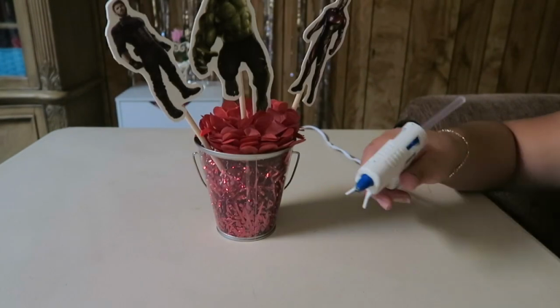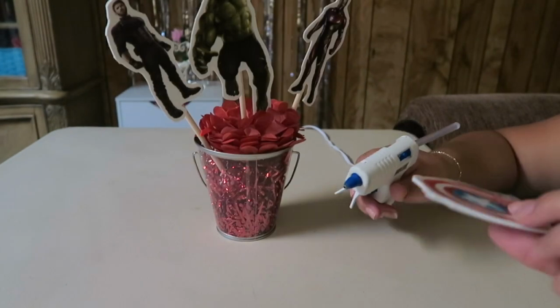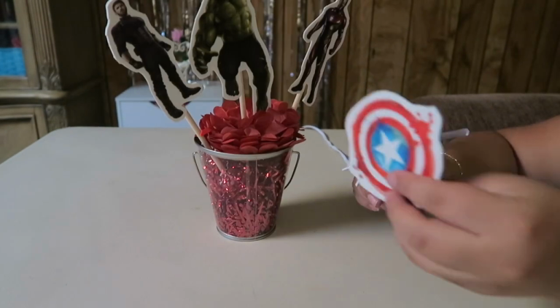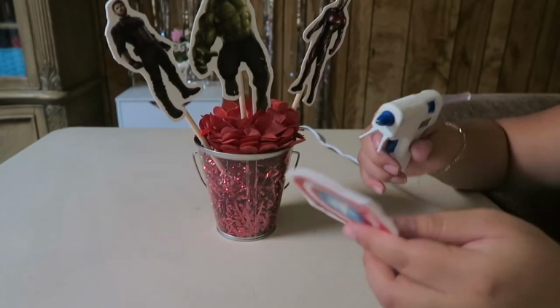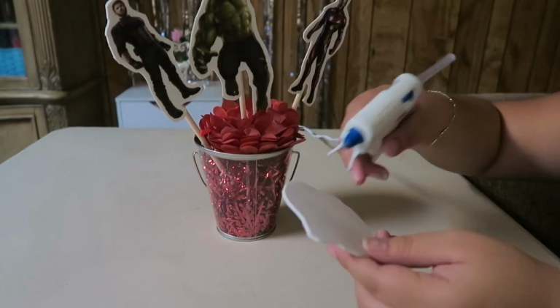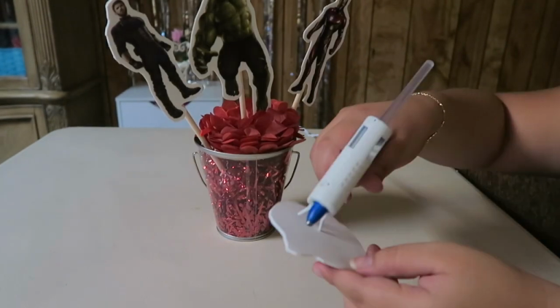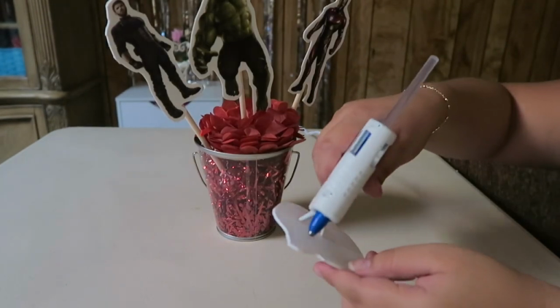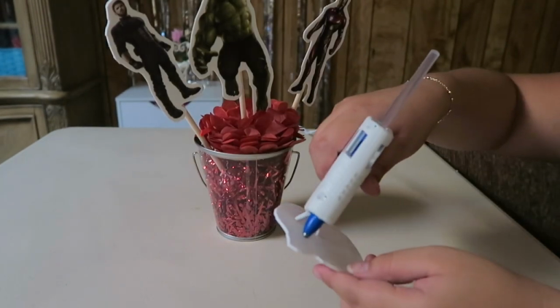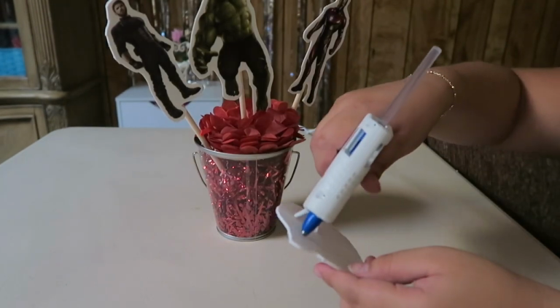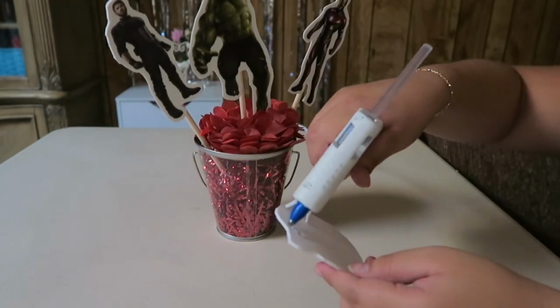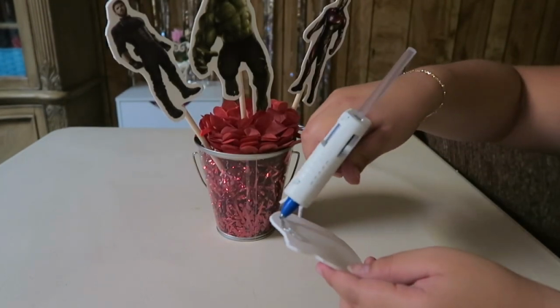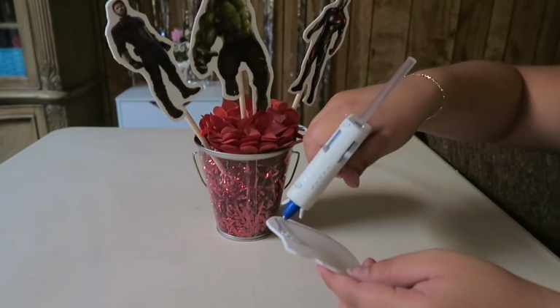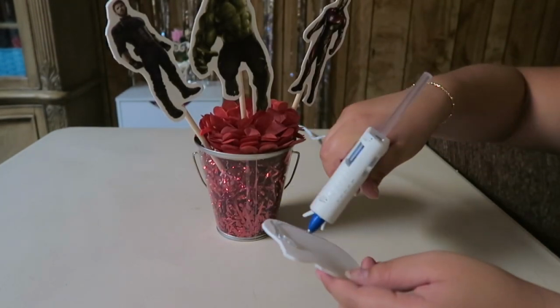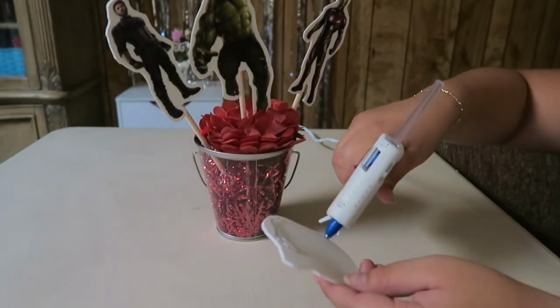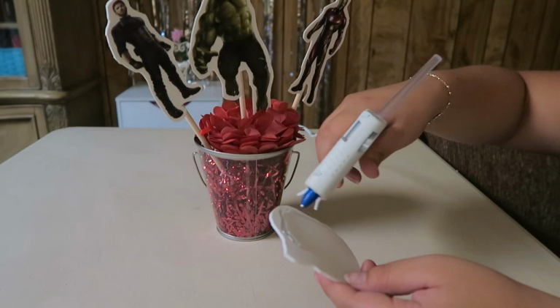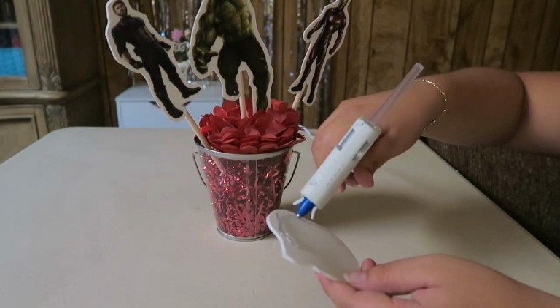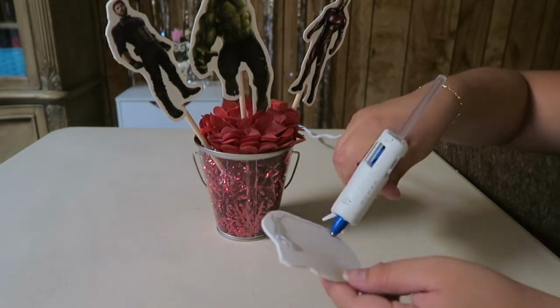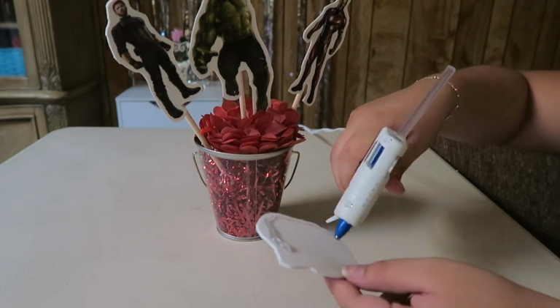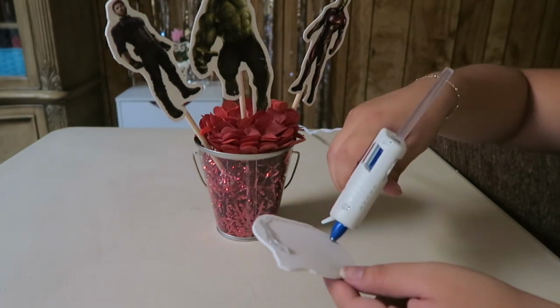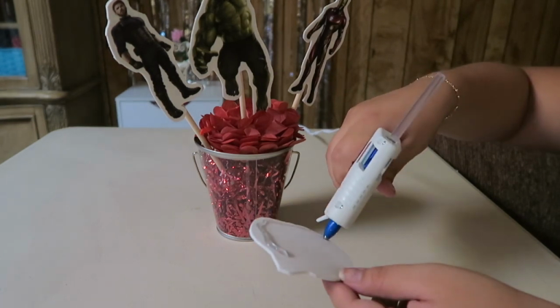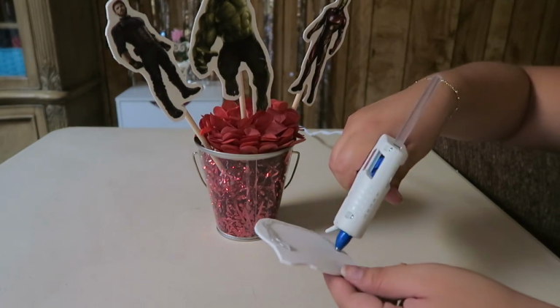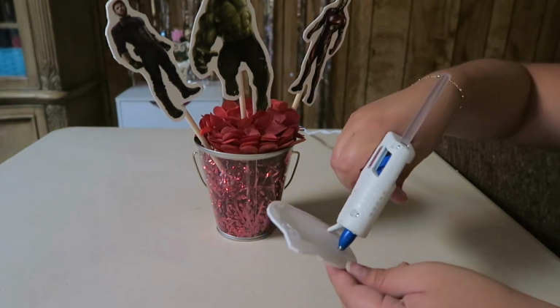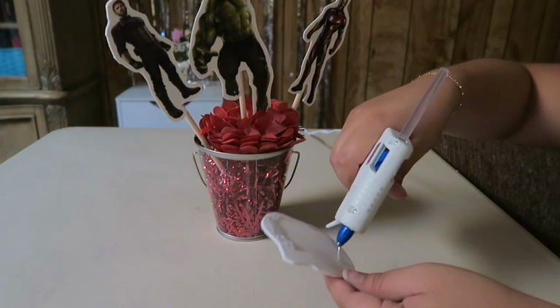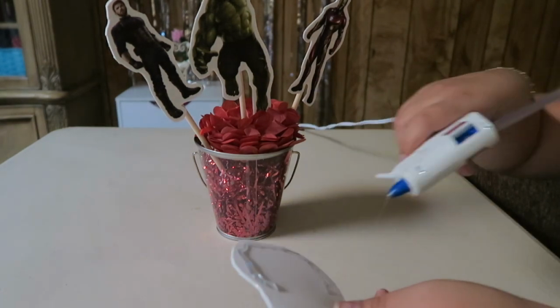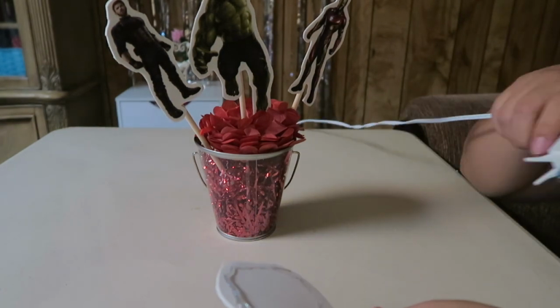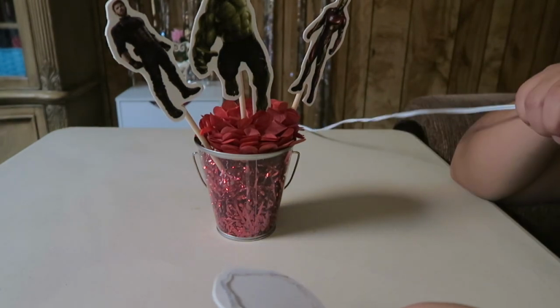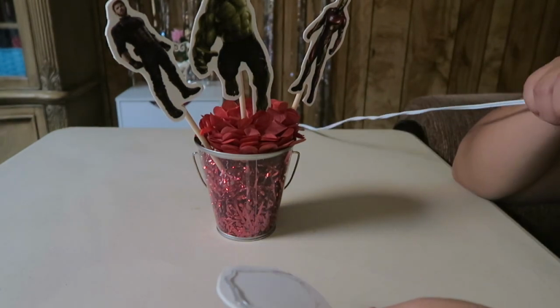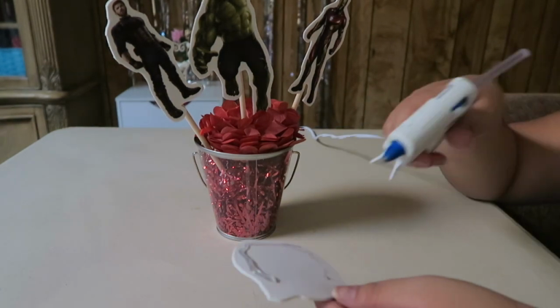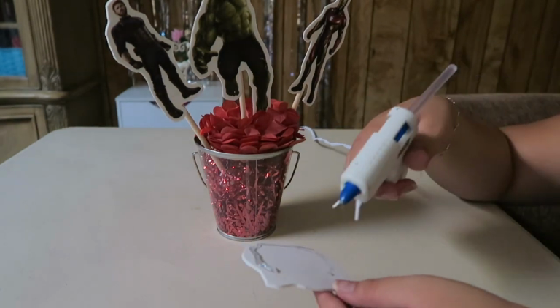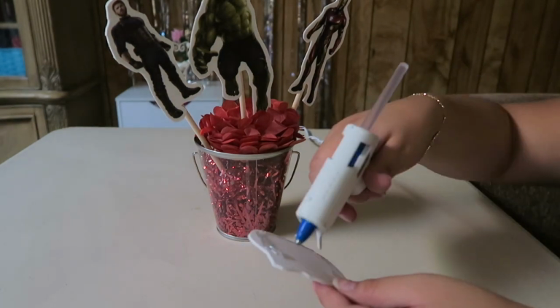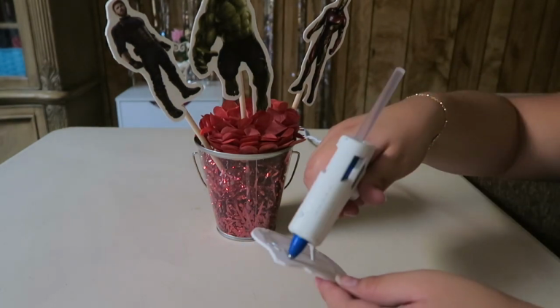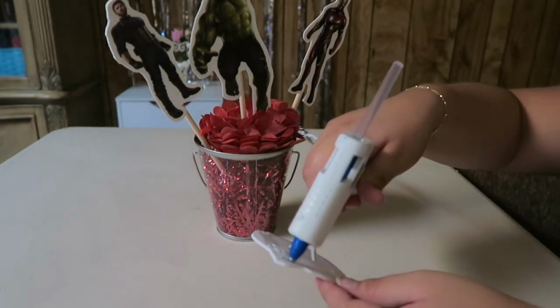Lastly, we are going to glue our Avenger symbols, one in the front of our pail at the top of the foil and the other on the back.